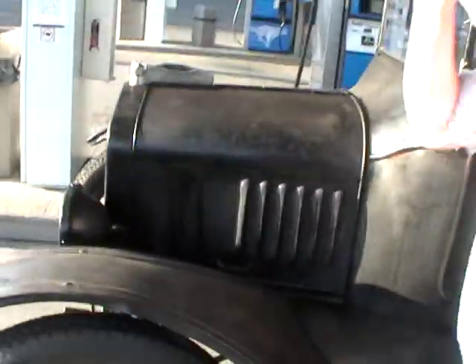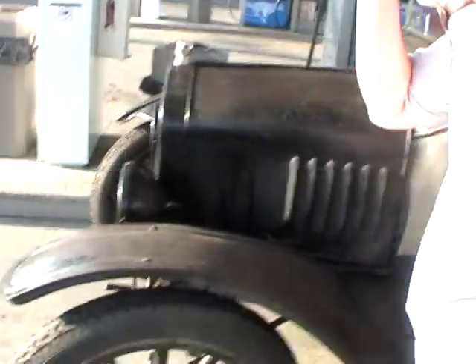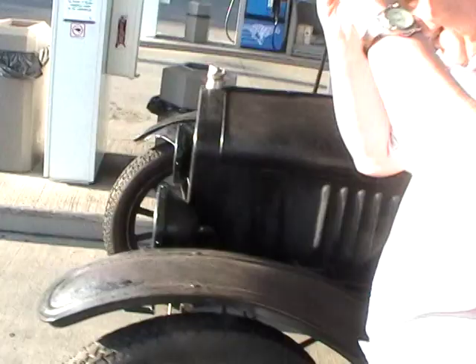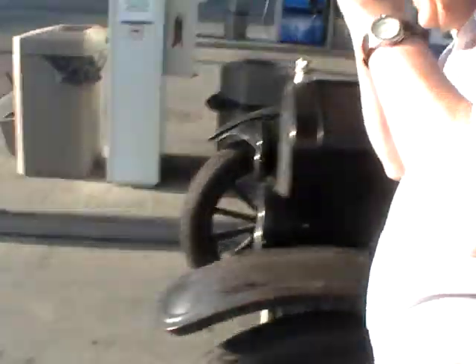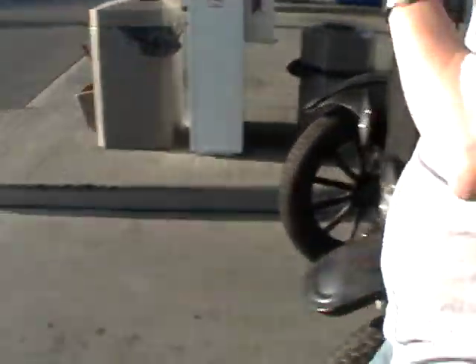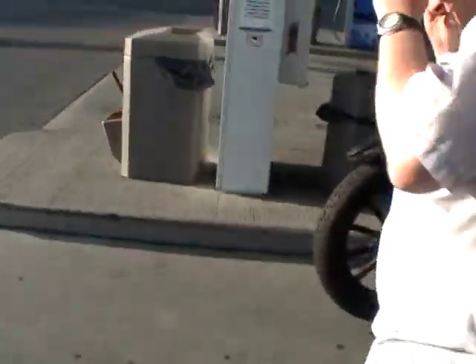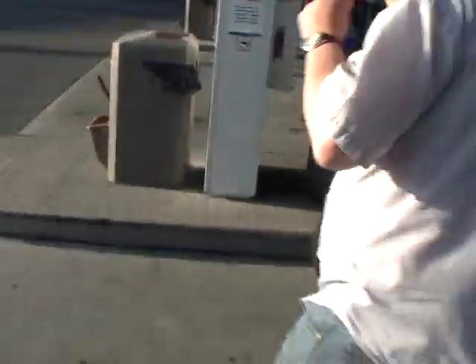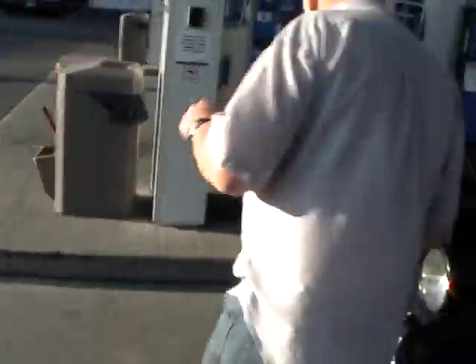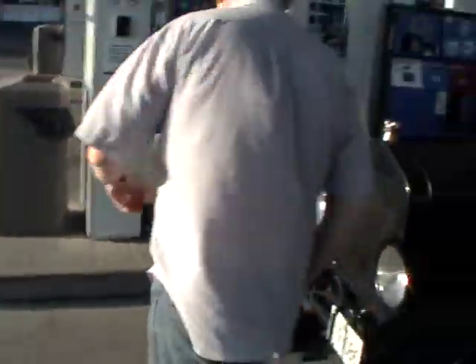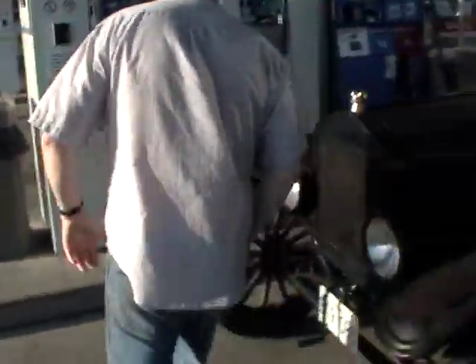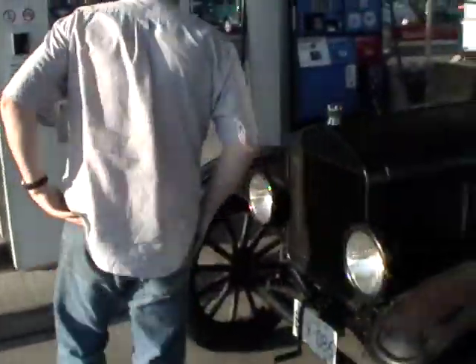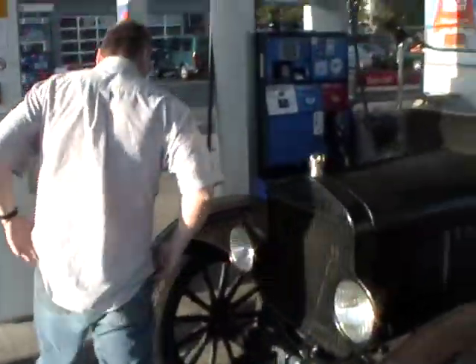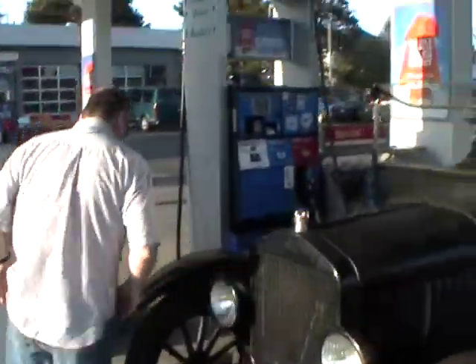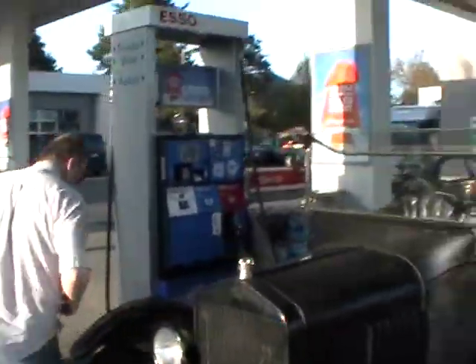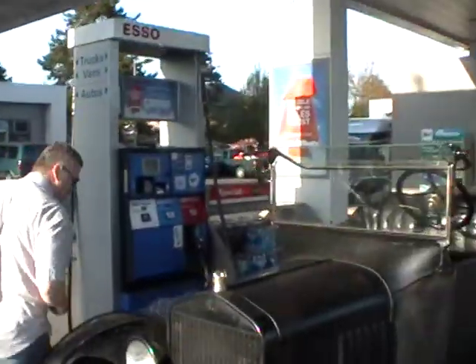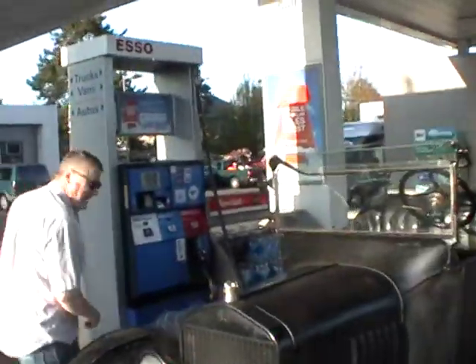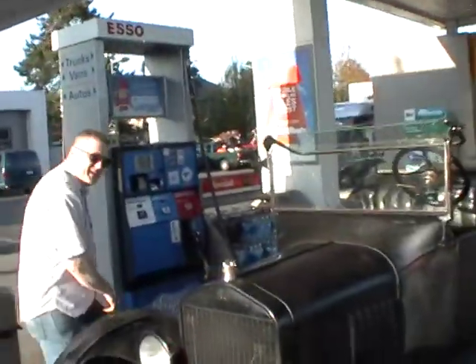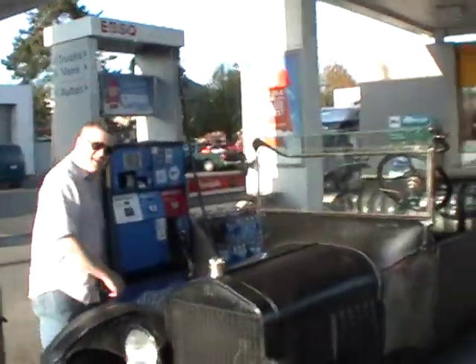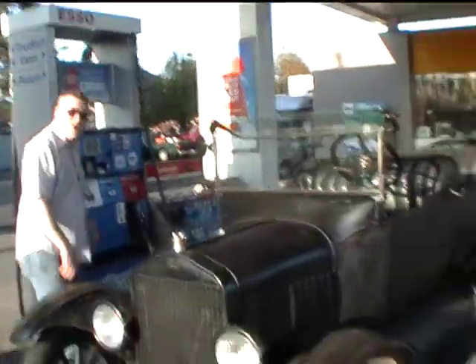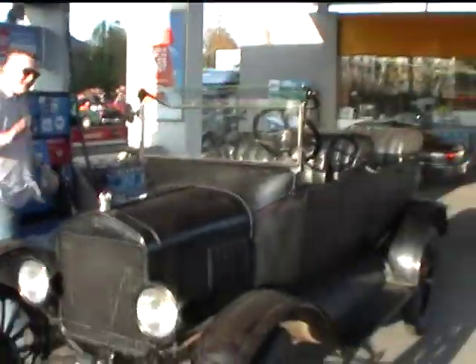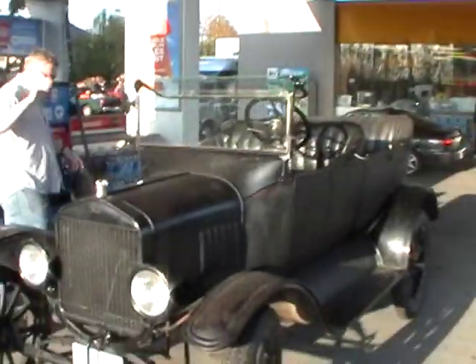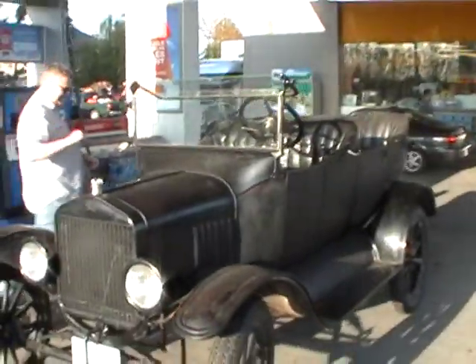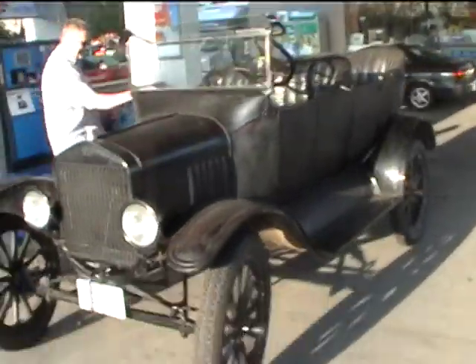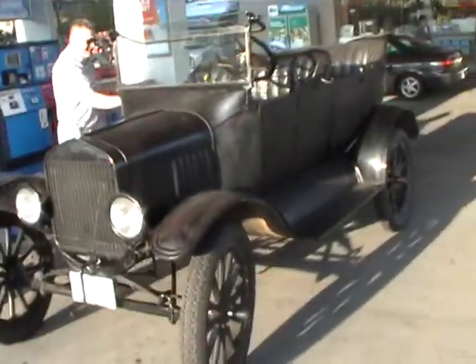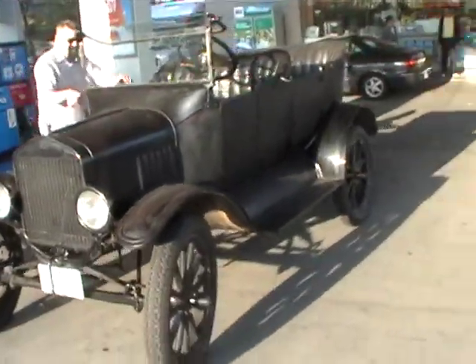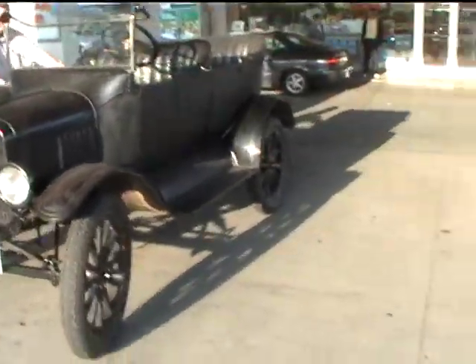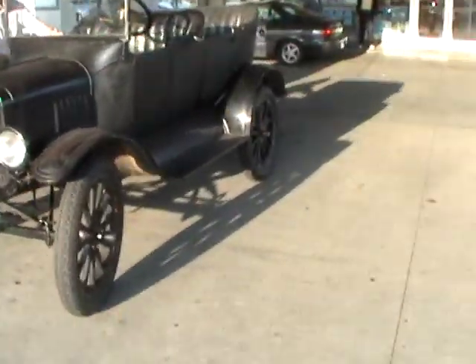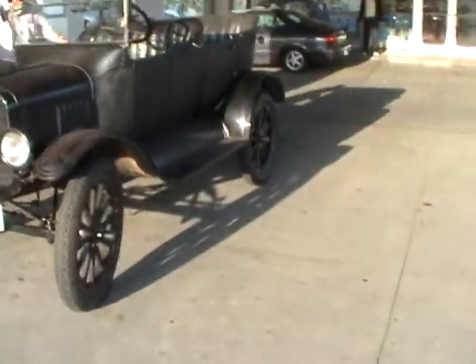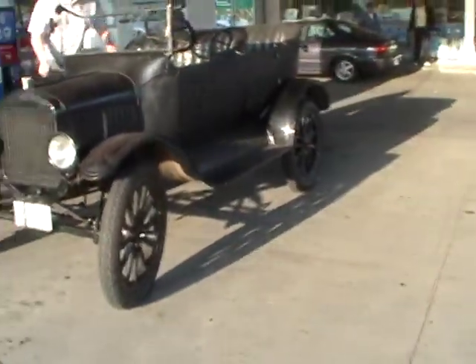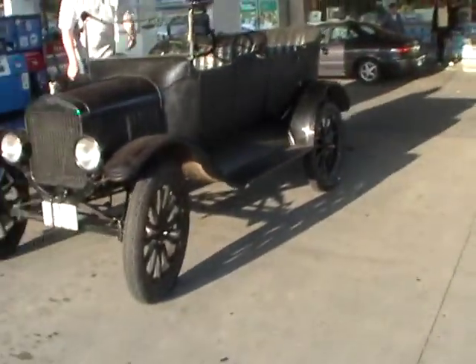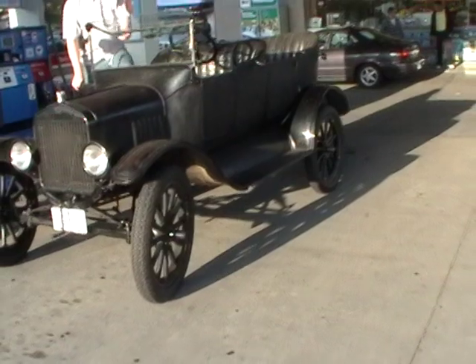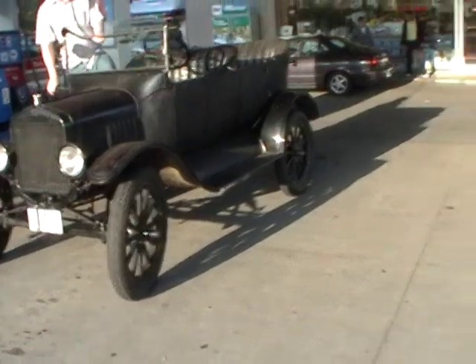You might find it on YouTube — Model T, Victoria.